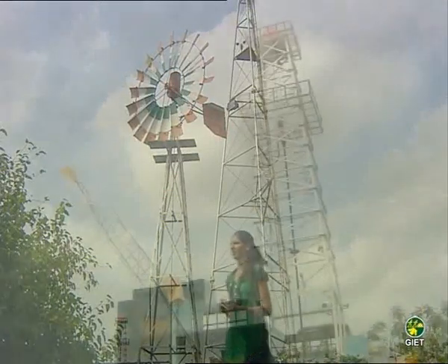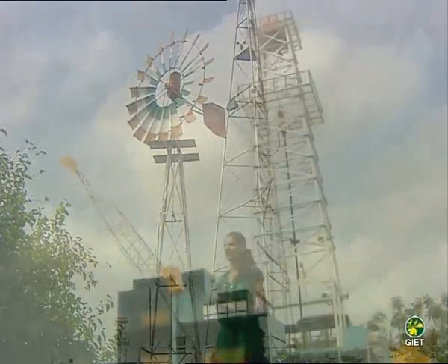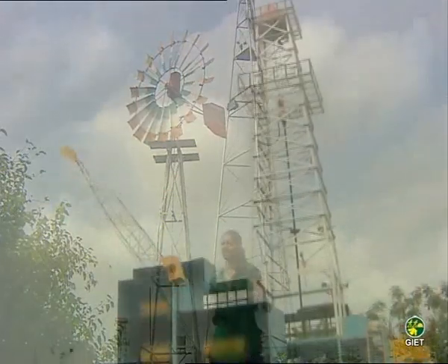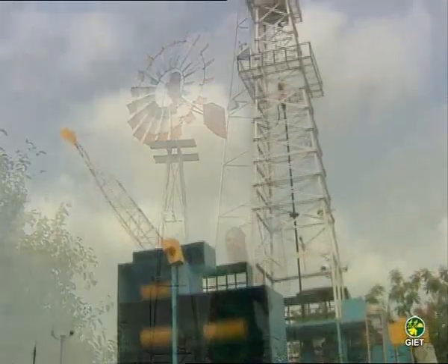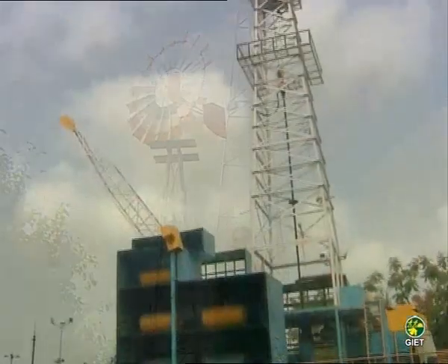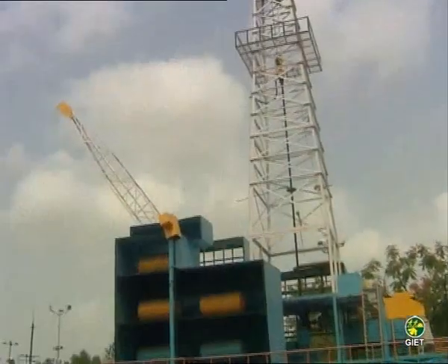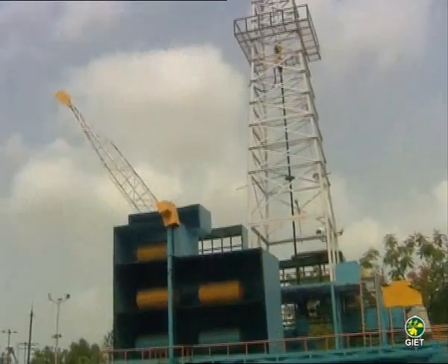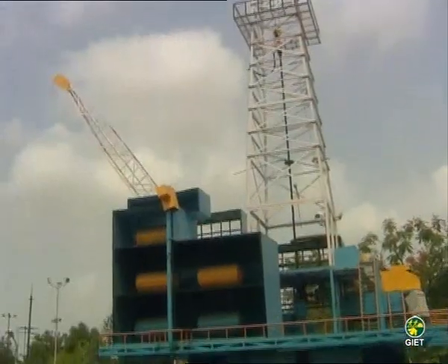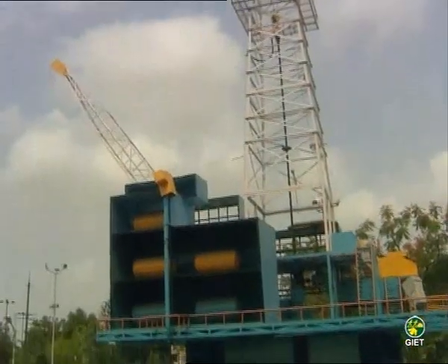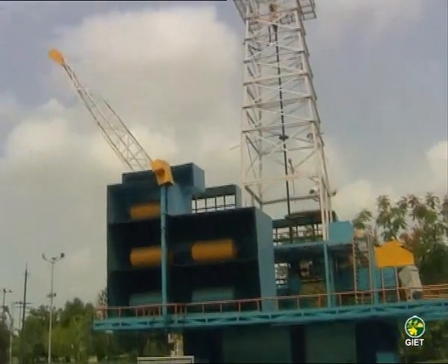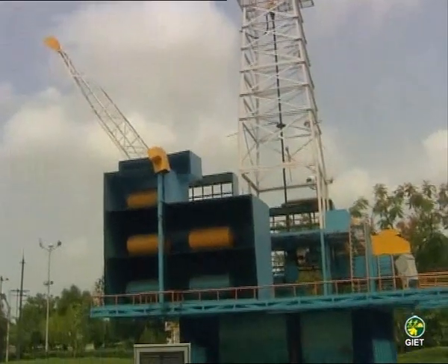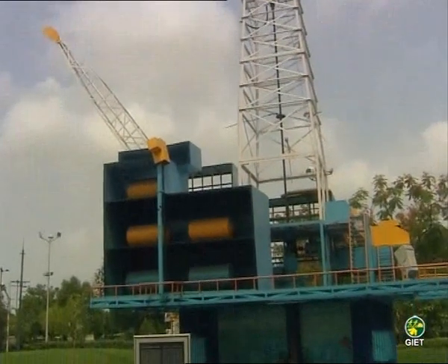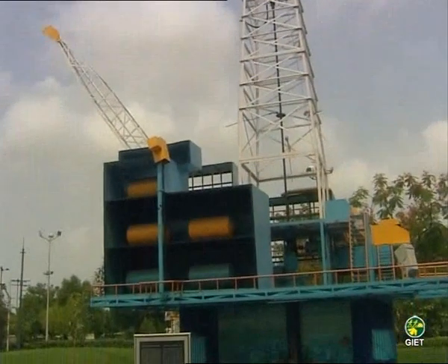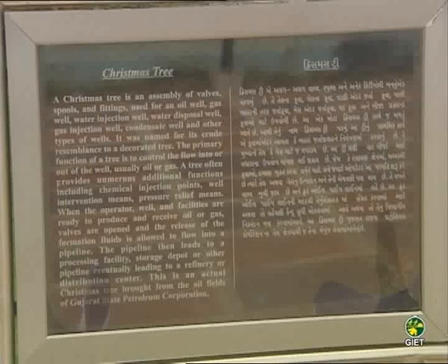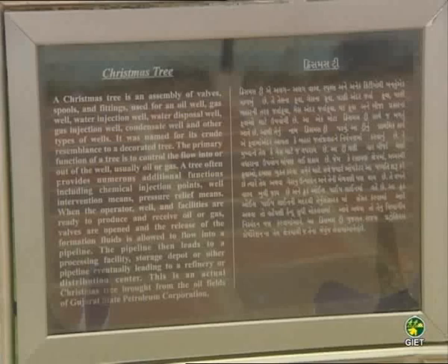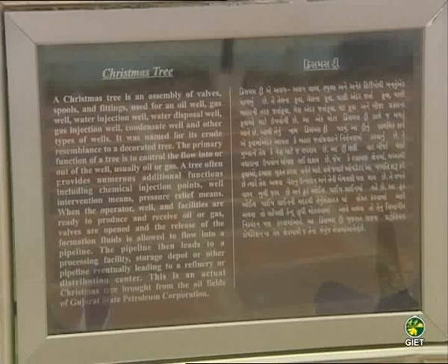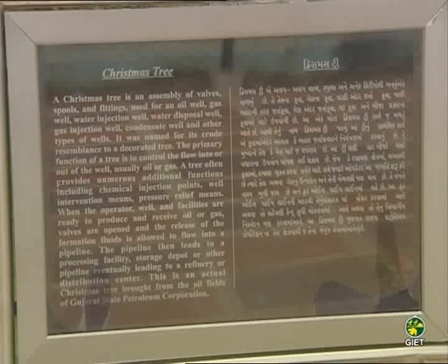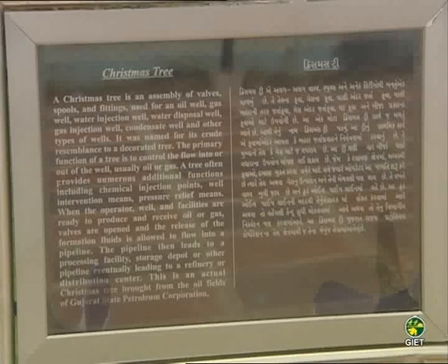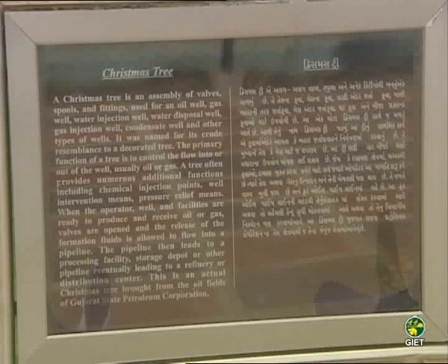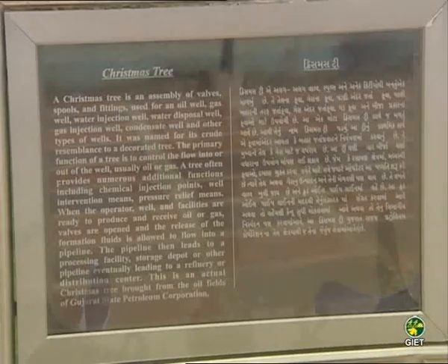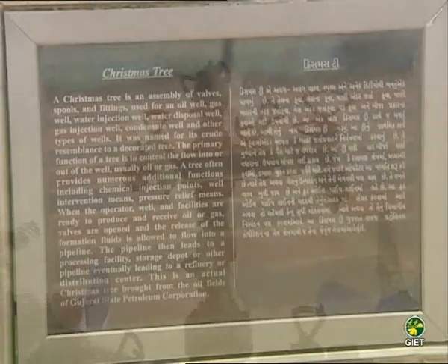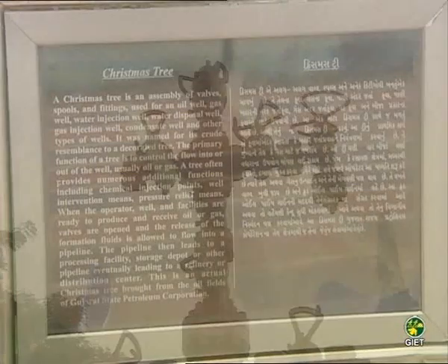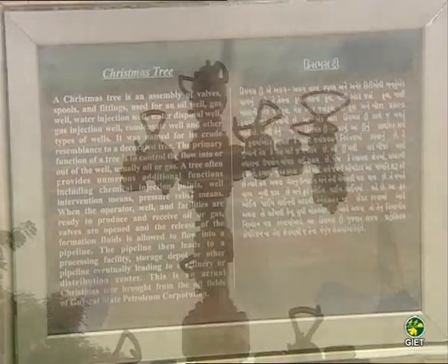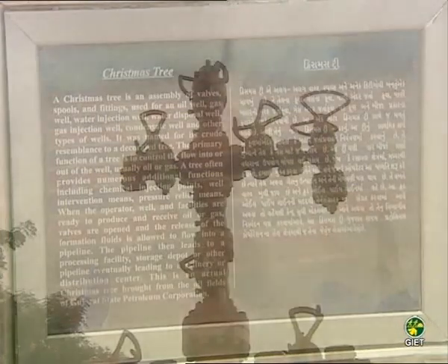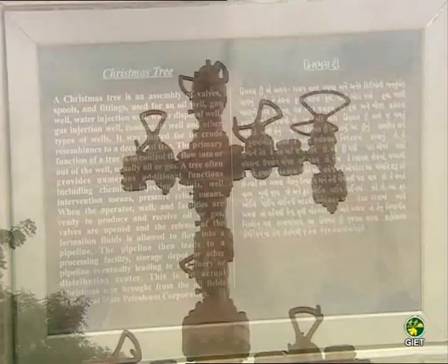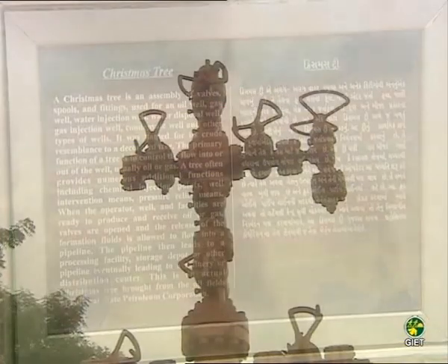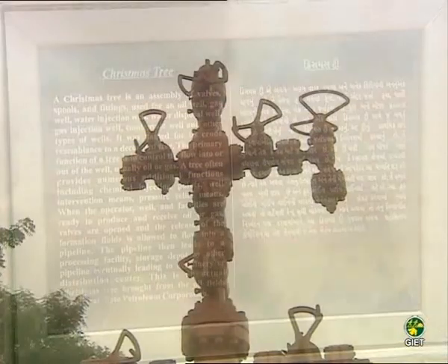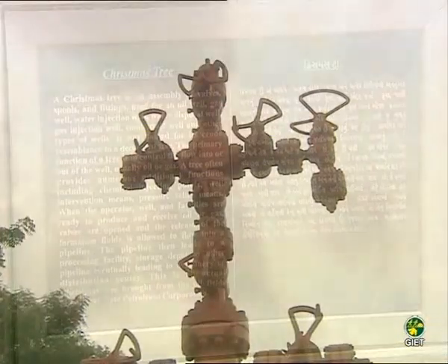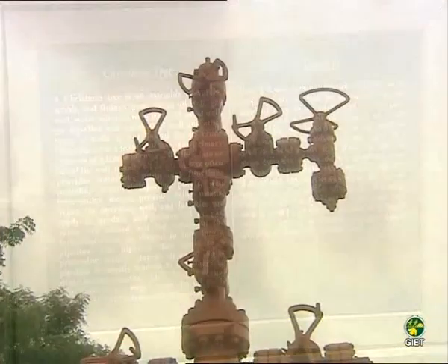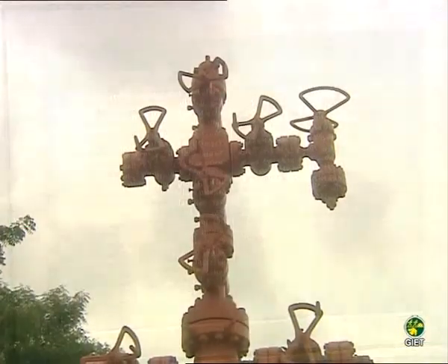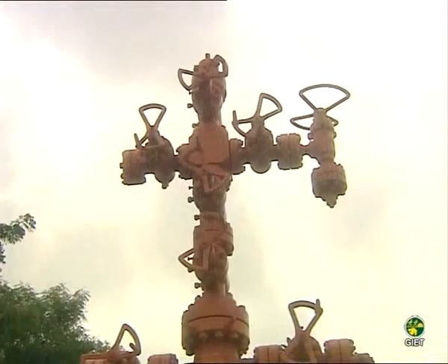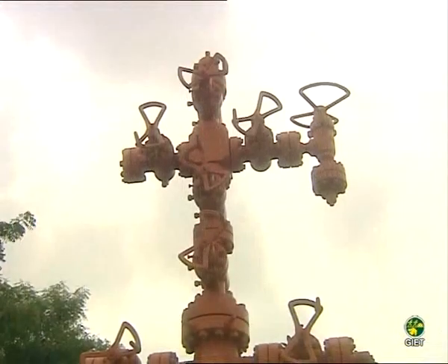The model of drilling for oil and gas and the Christmas tree is also an attraction at Science City.